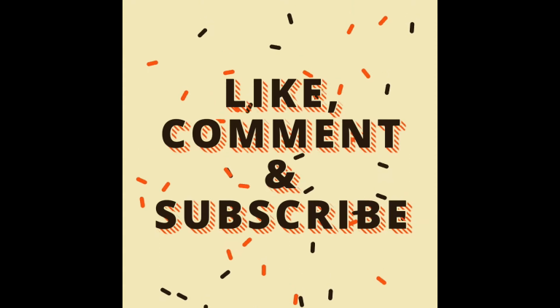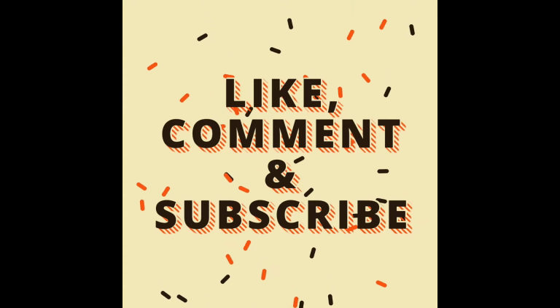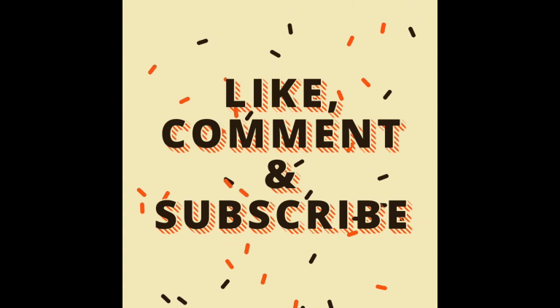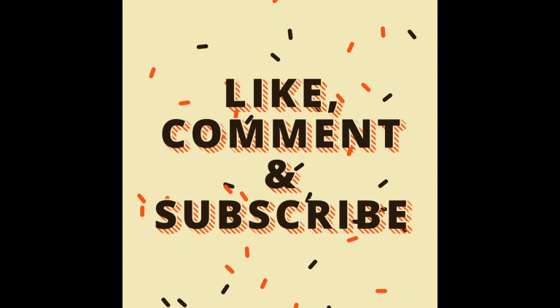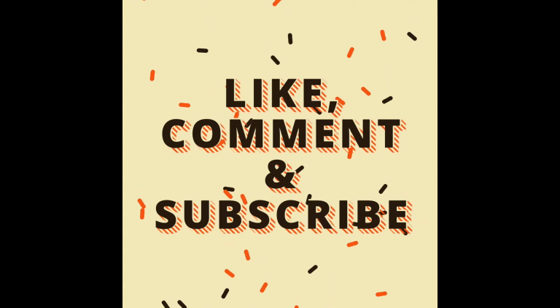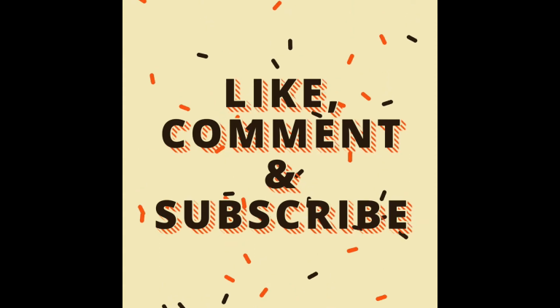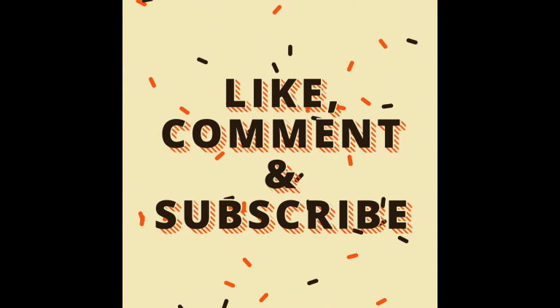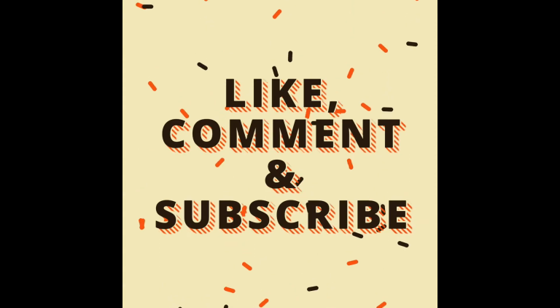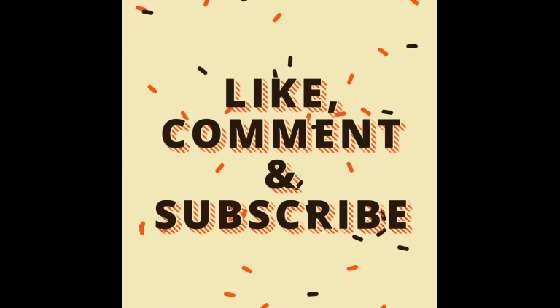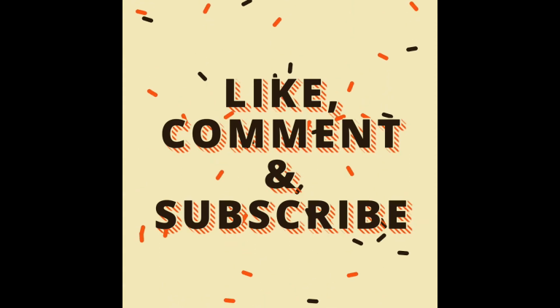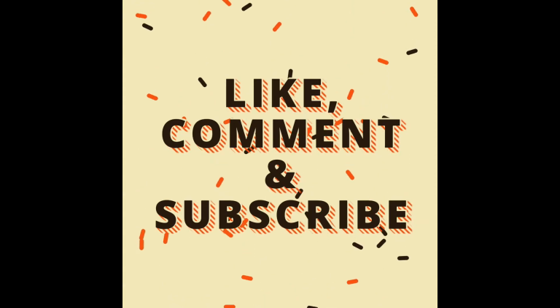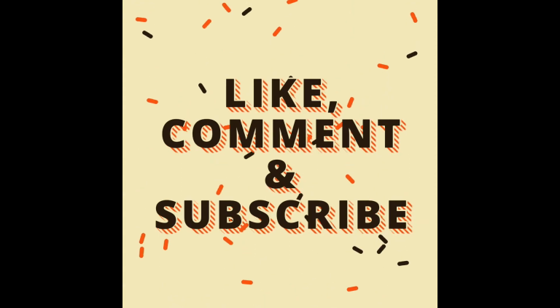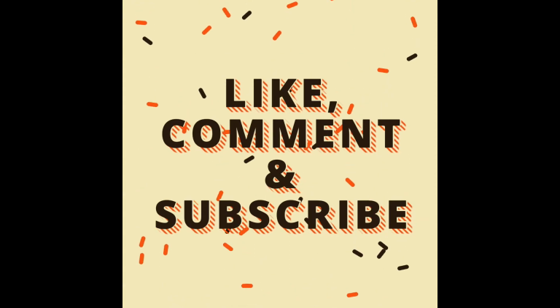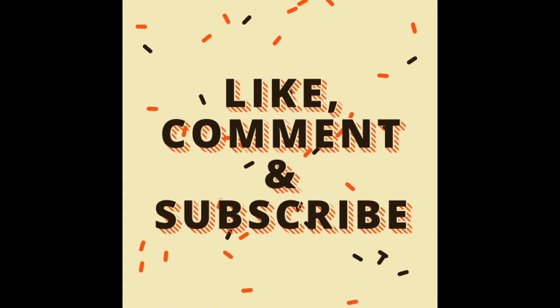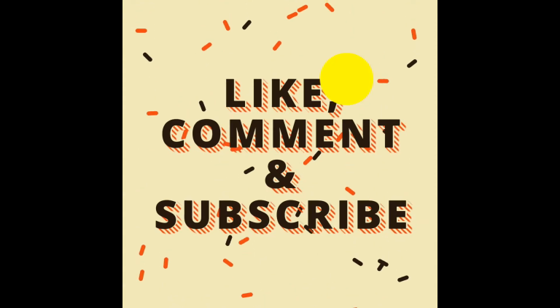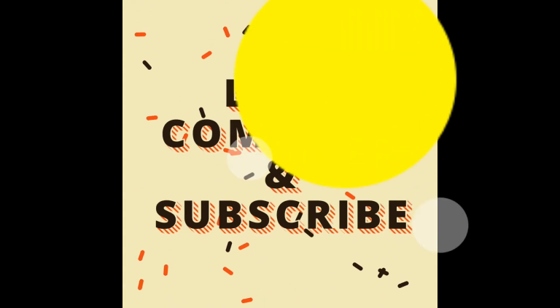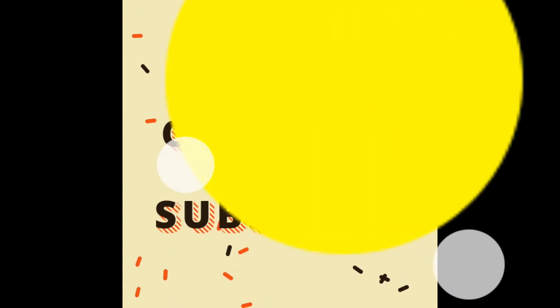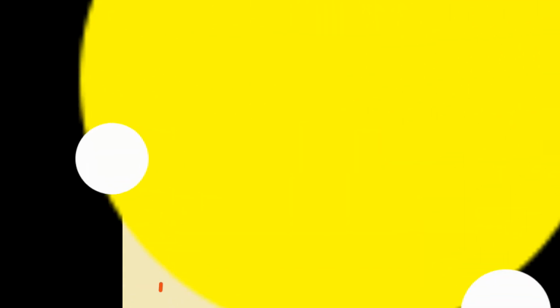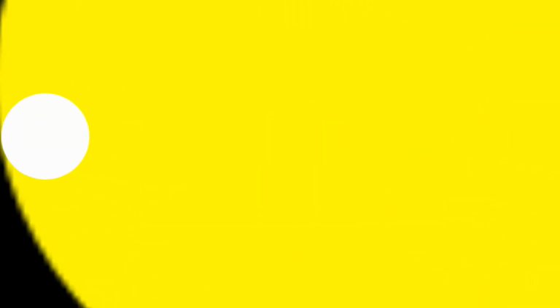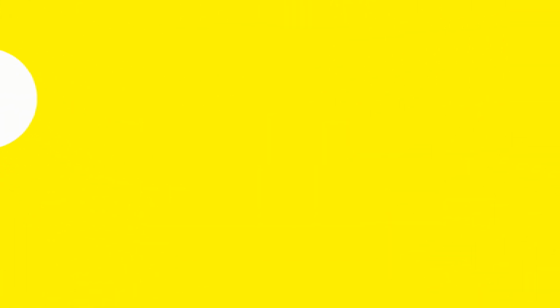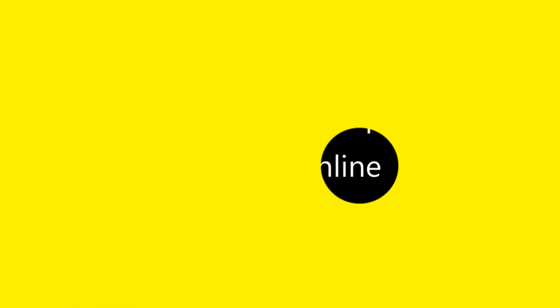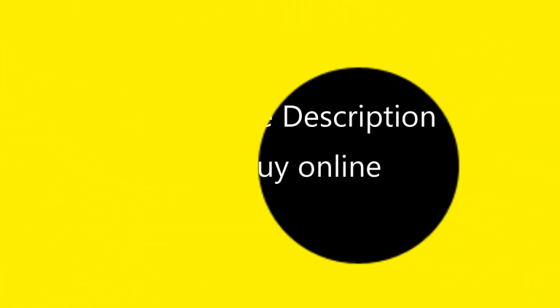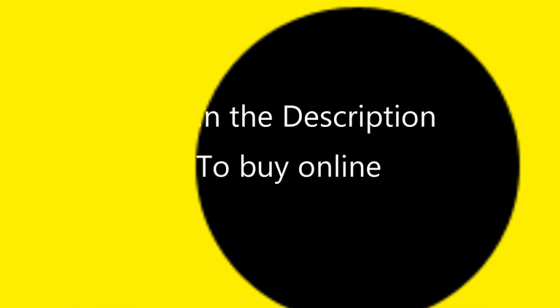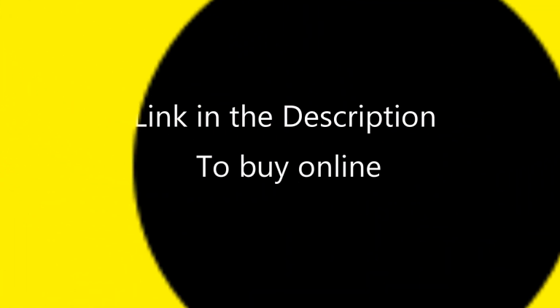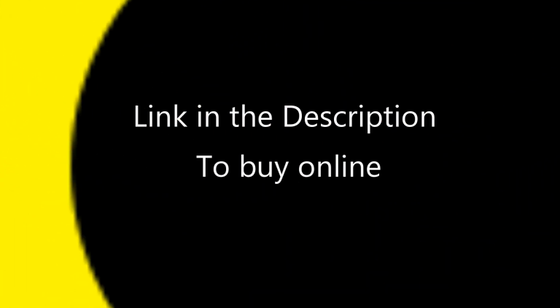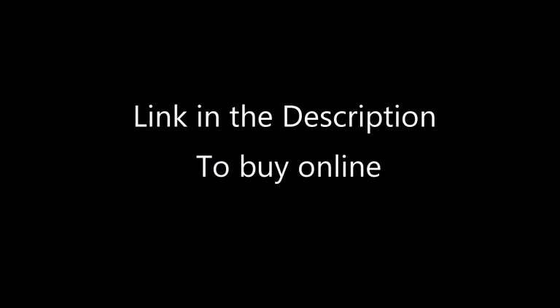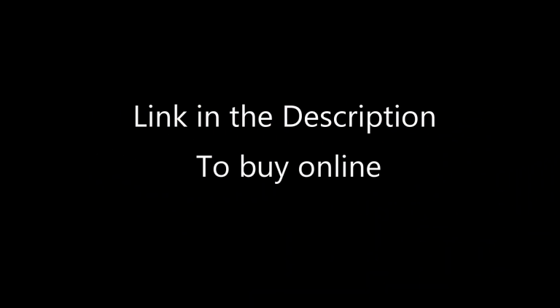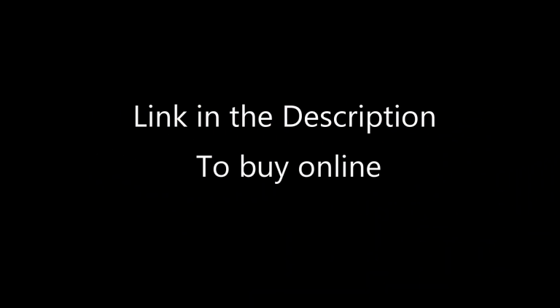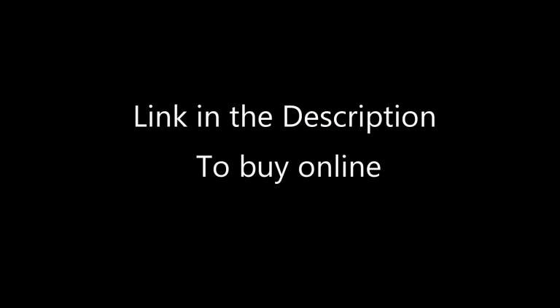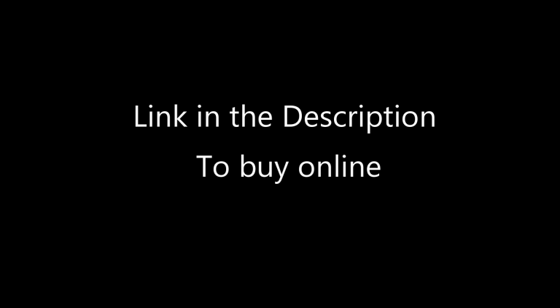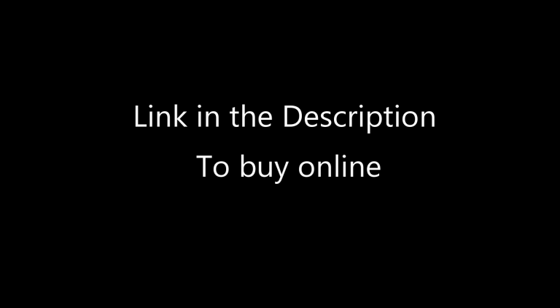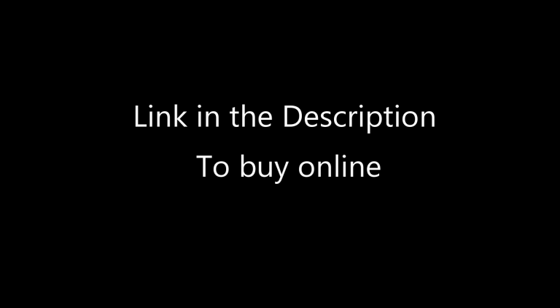That's it guys, thank you for watching. If you have any questions, like, comment and subscribe. Have a good day.